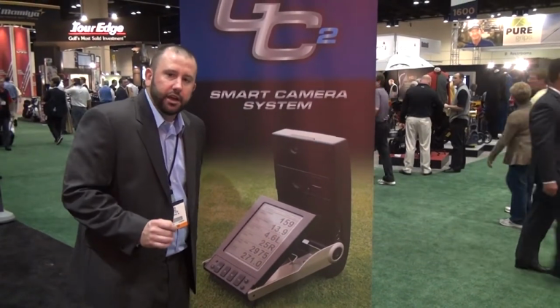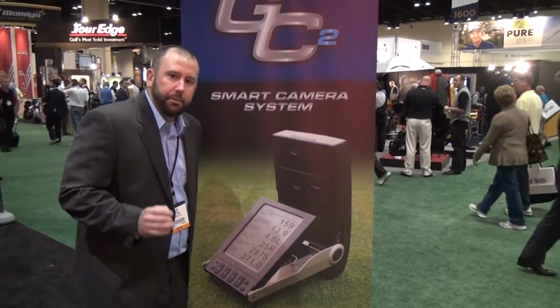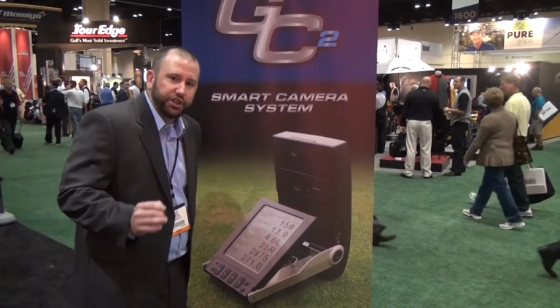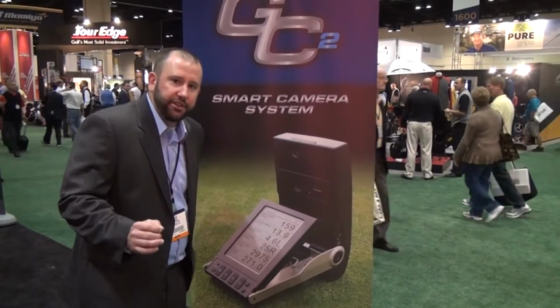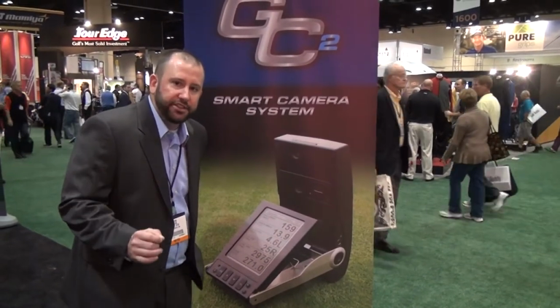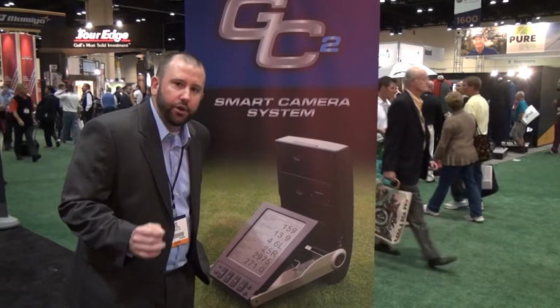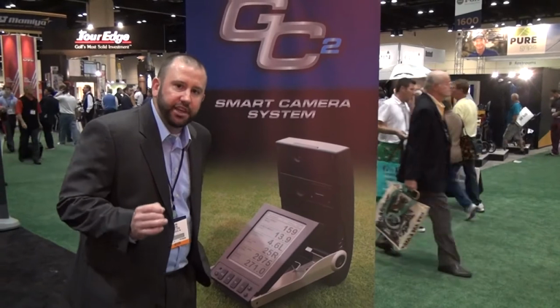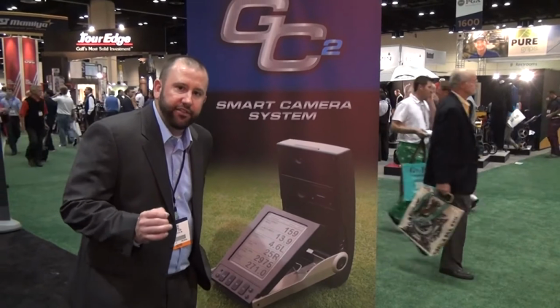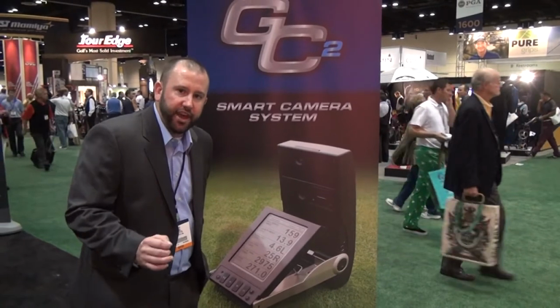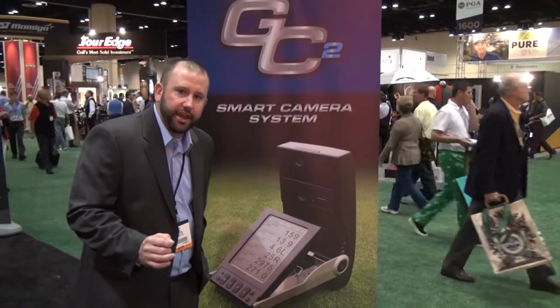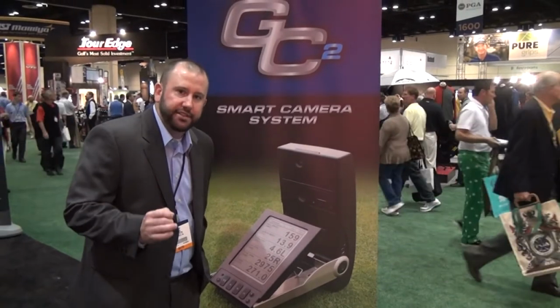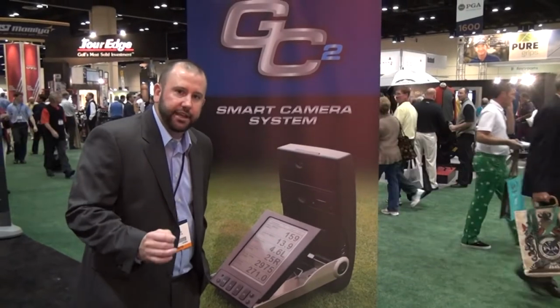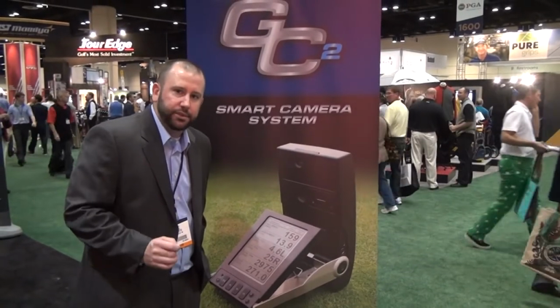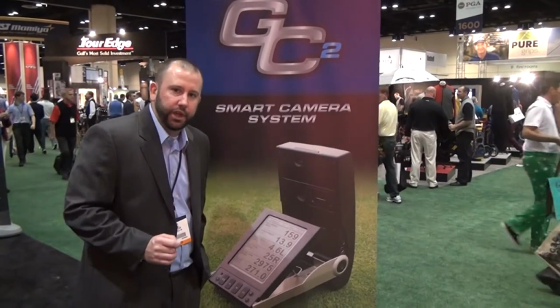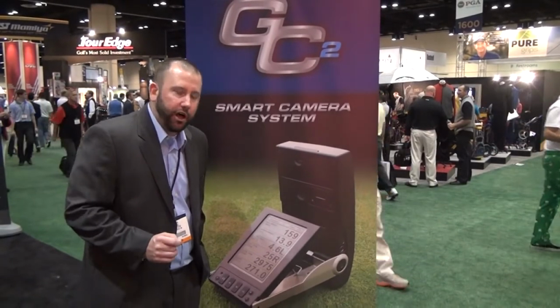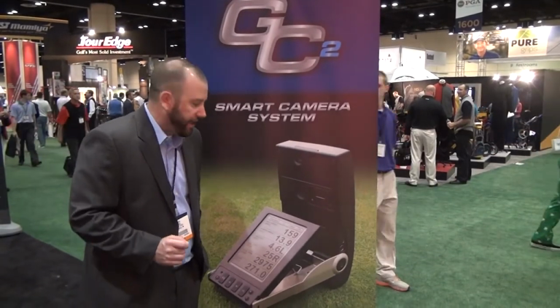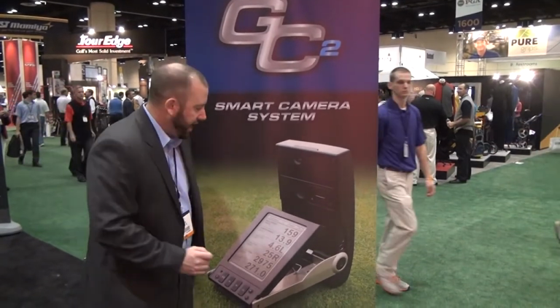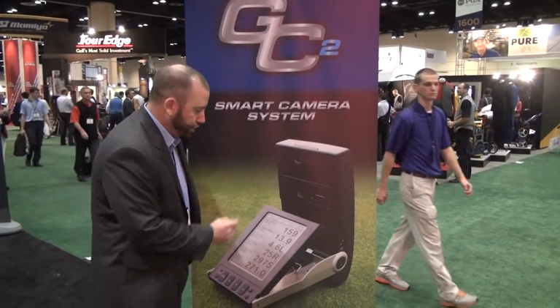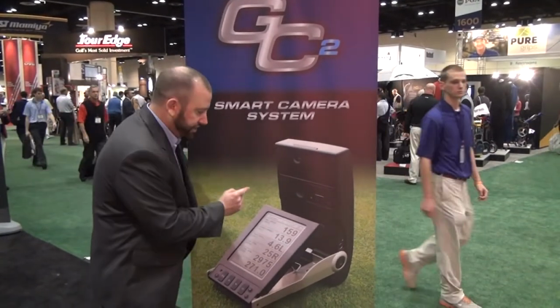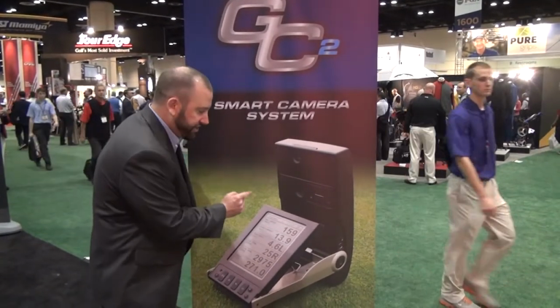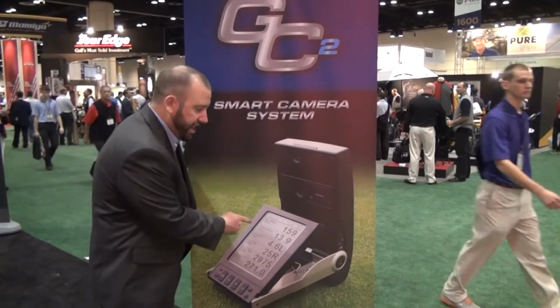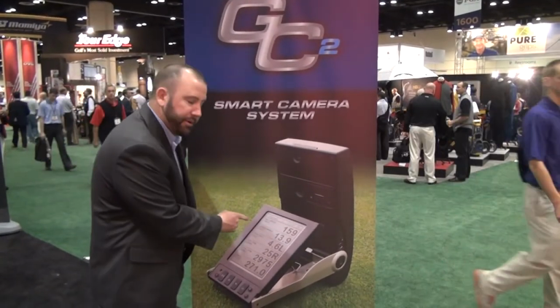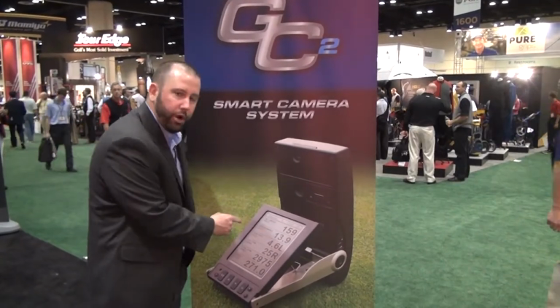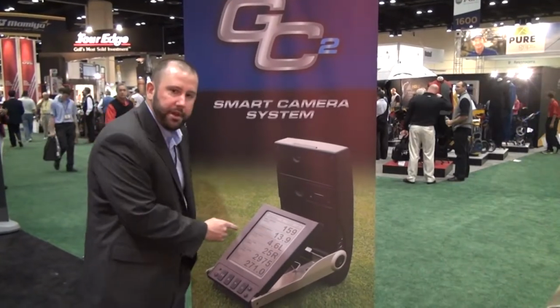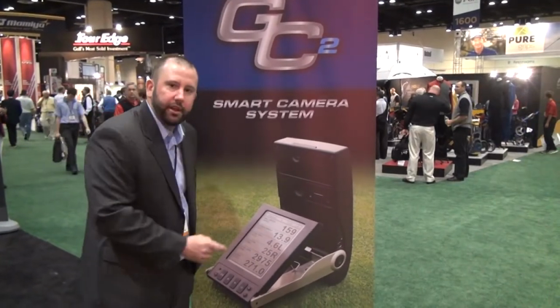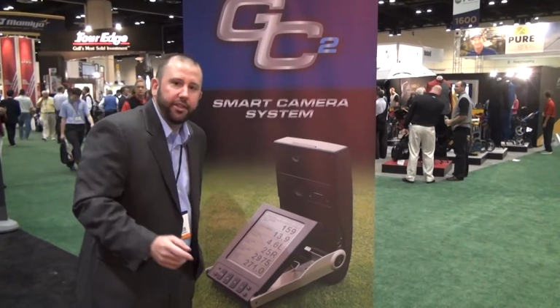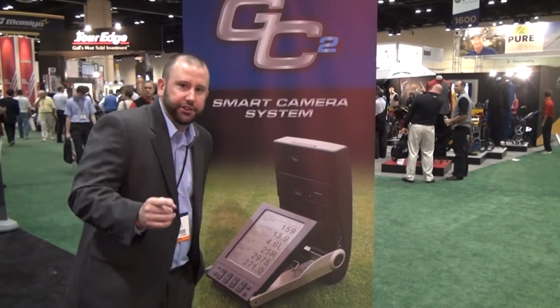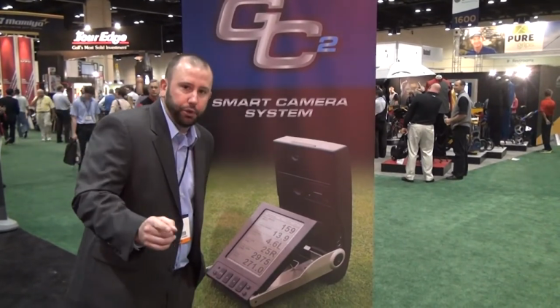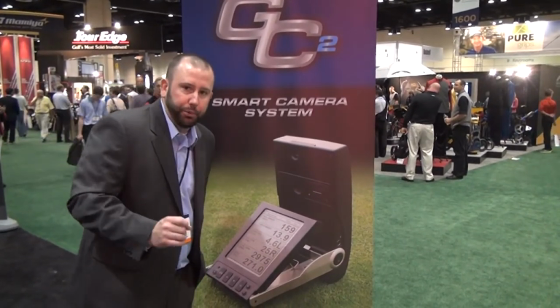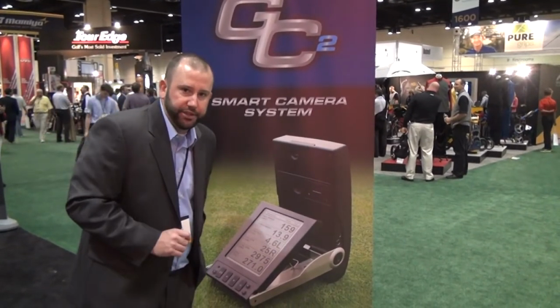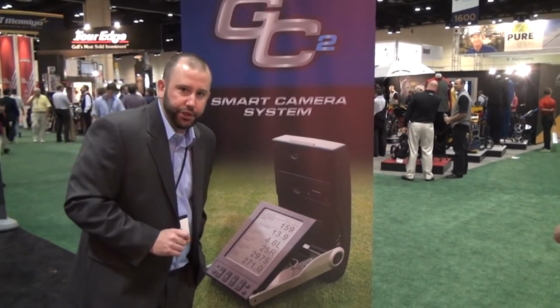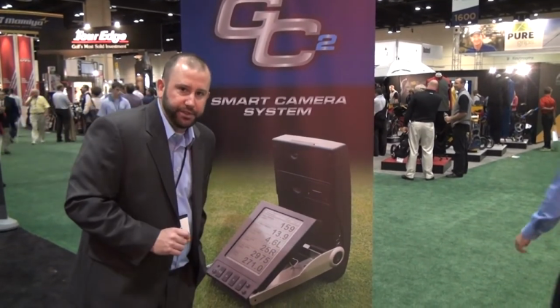Come check this out and get fit at Second Swing Golf and use the same equipment that the tour players are using.